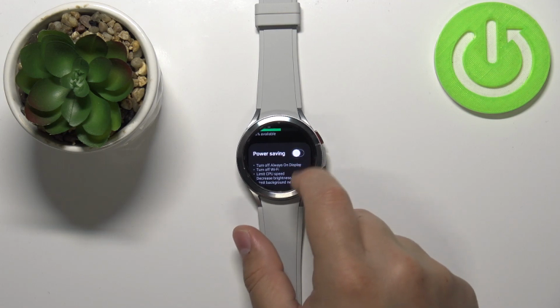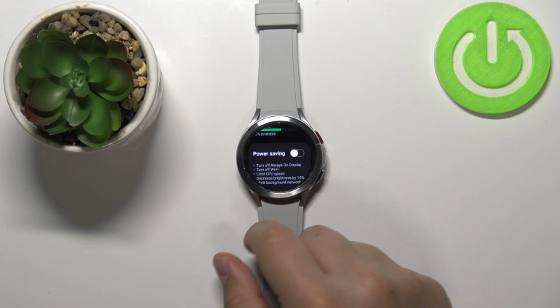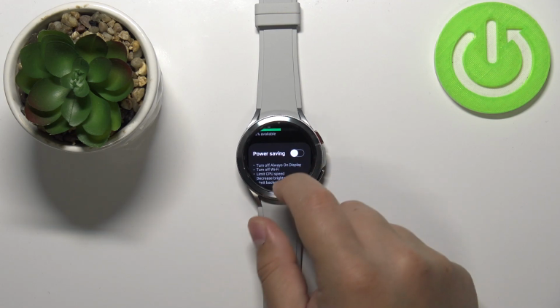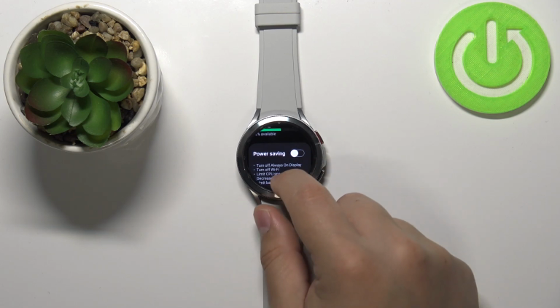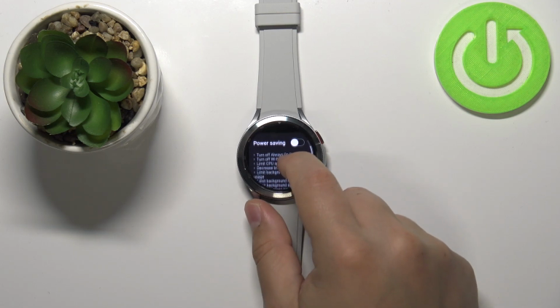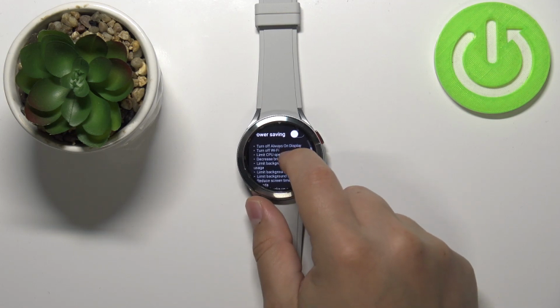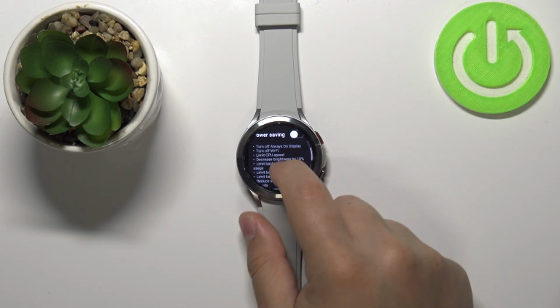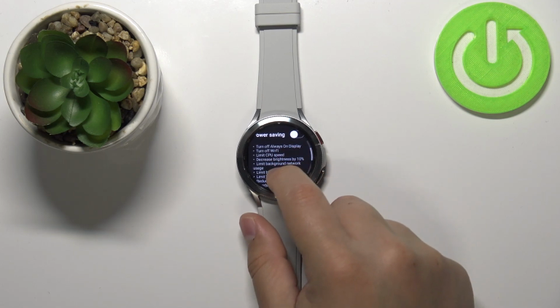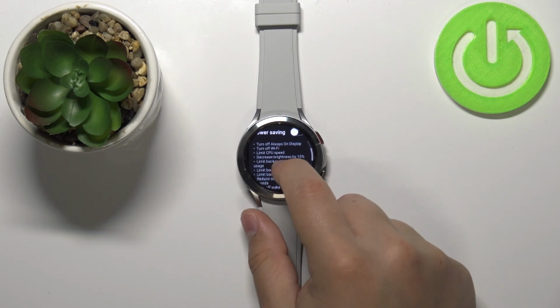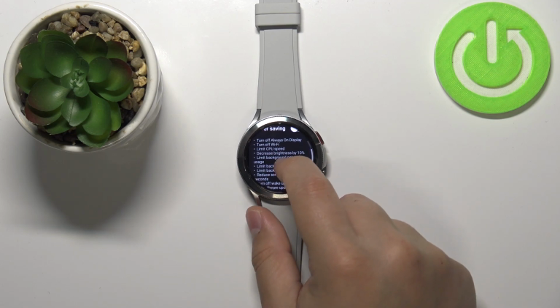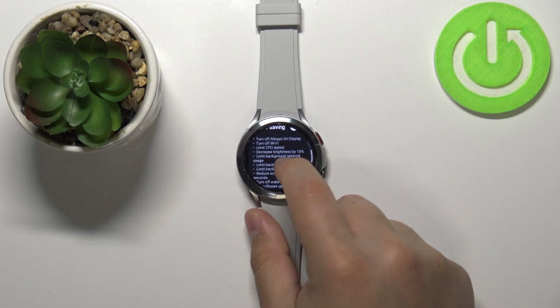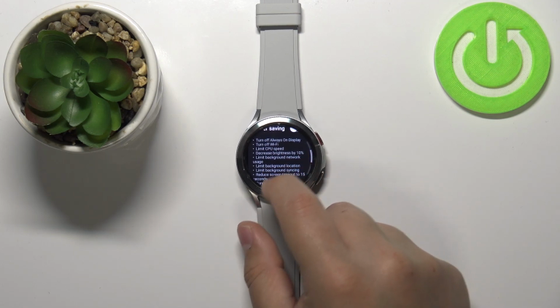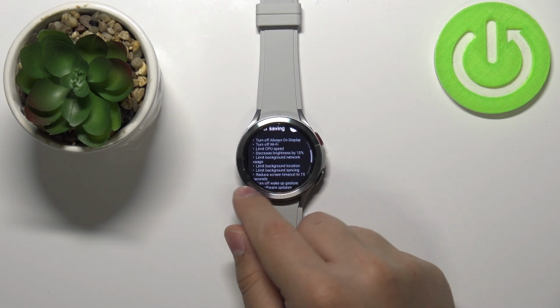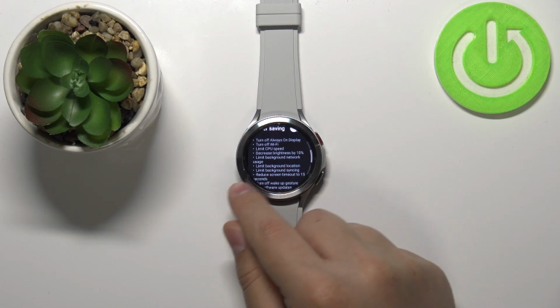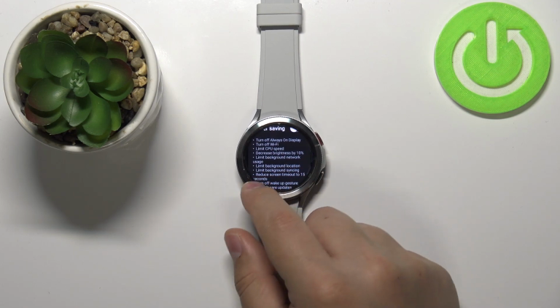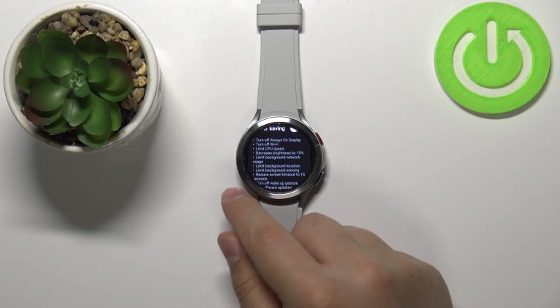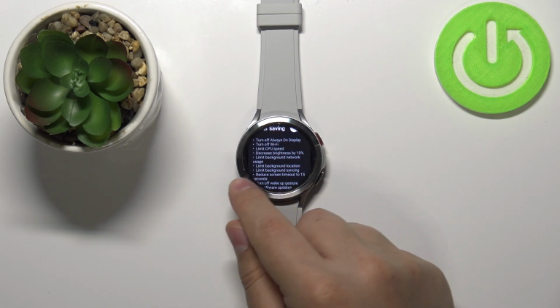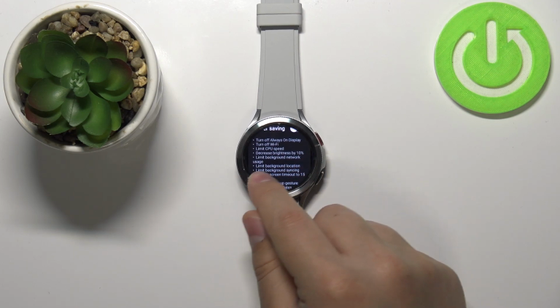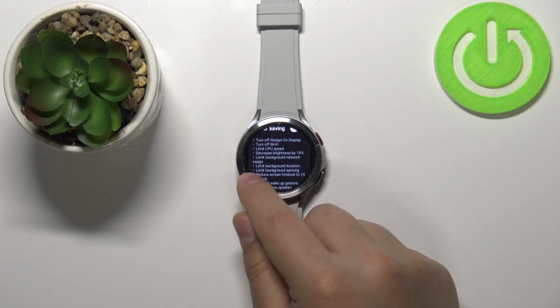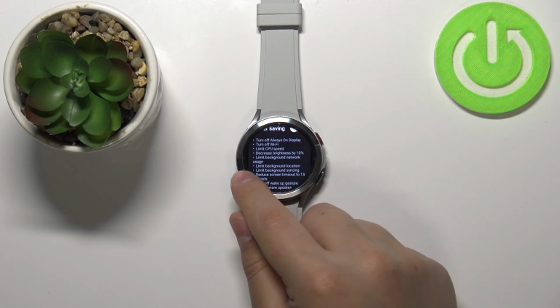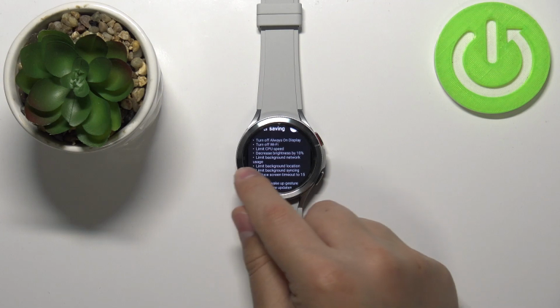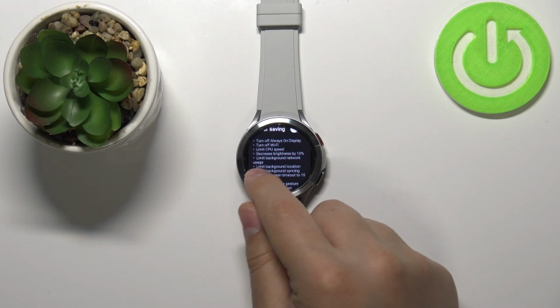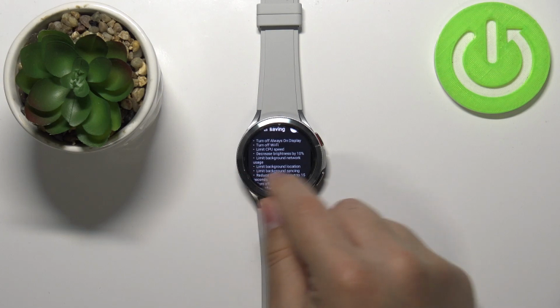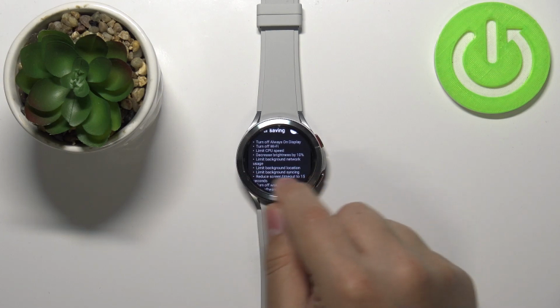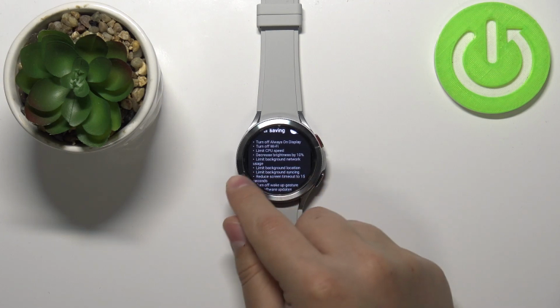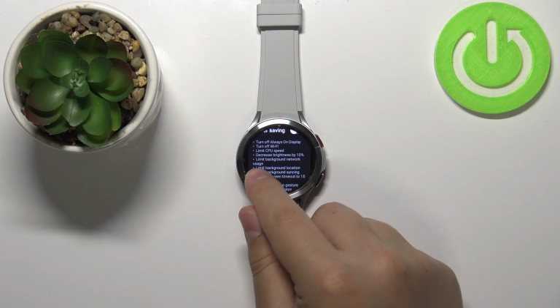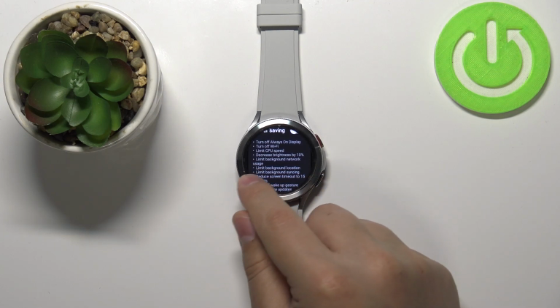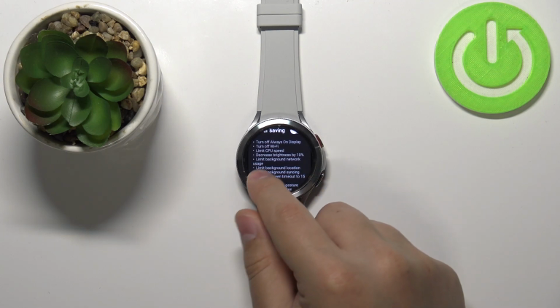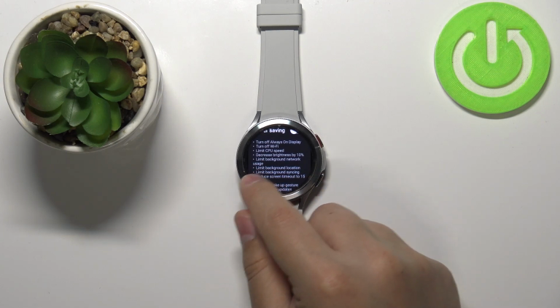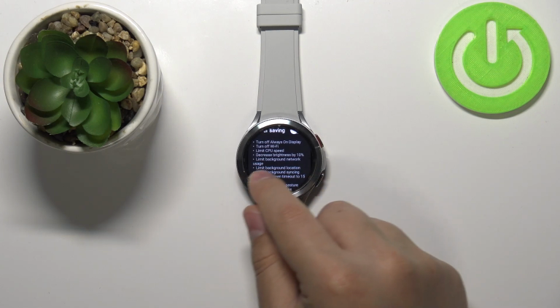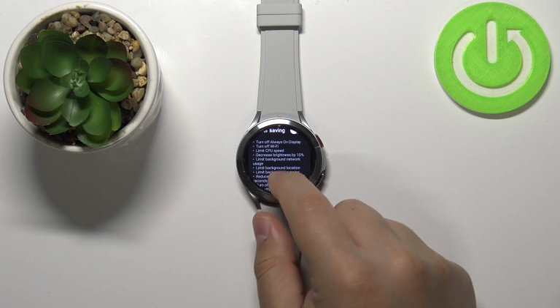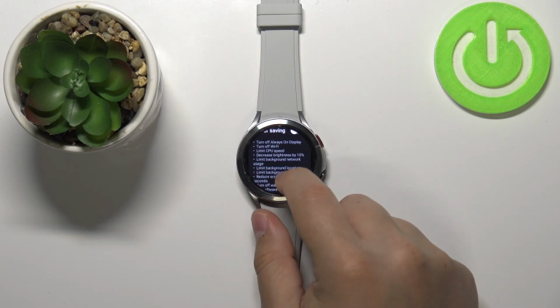We can enable it or disable it by tapping the switch like this. And here you have a list of things that will change when you enable the power saving mode.